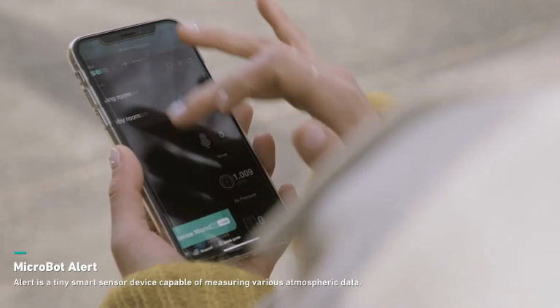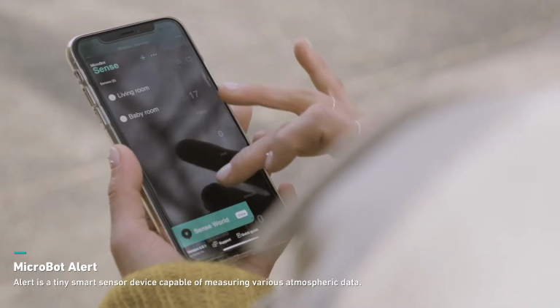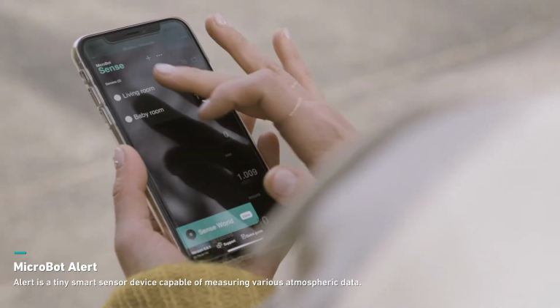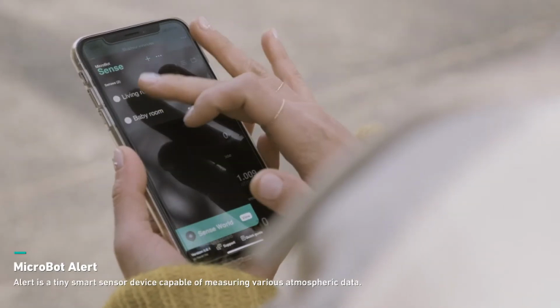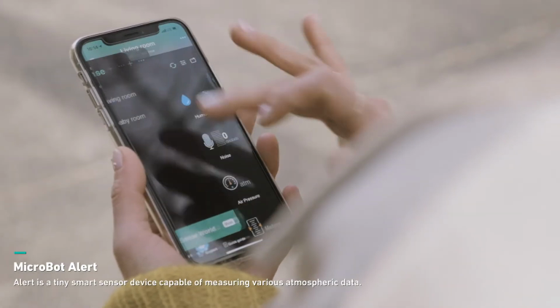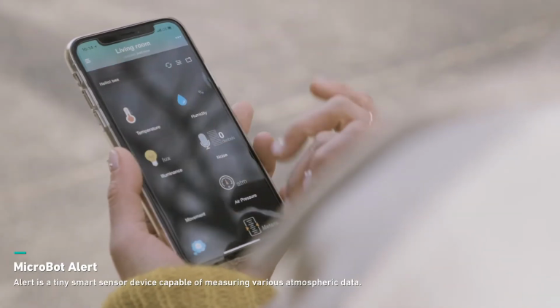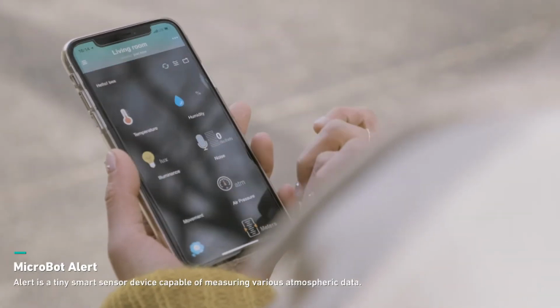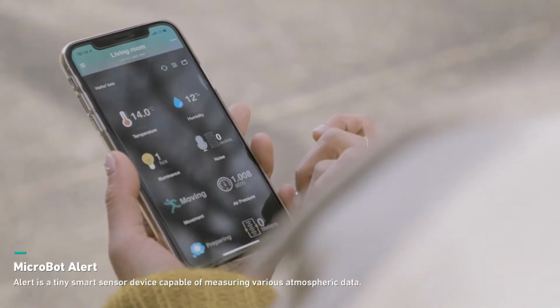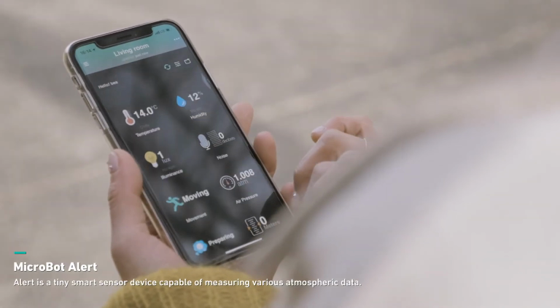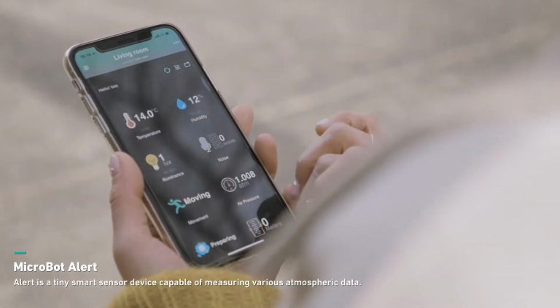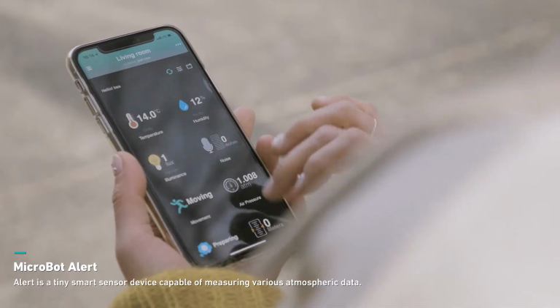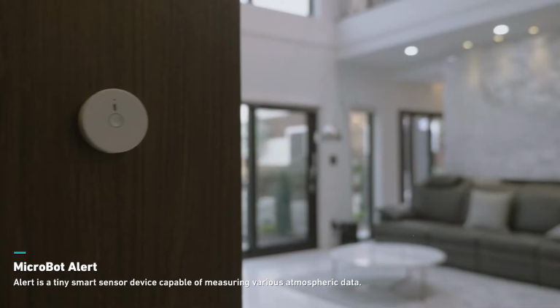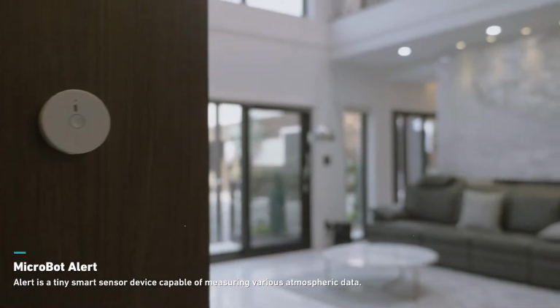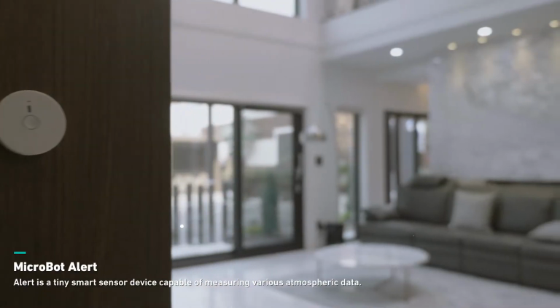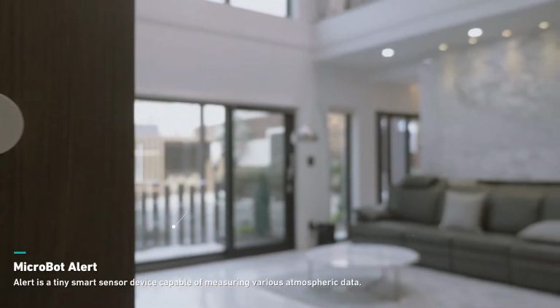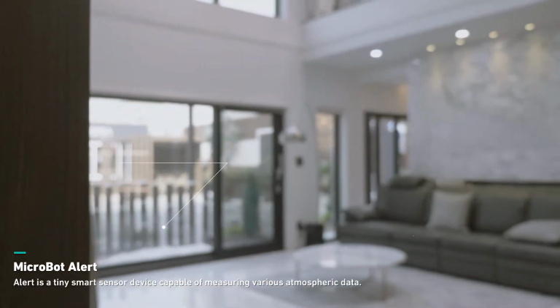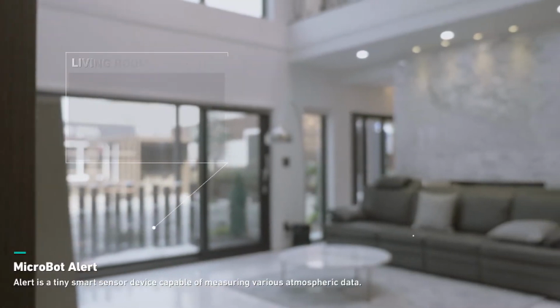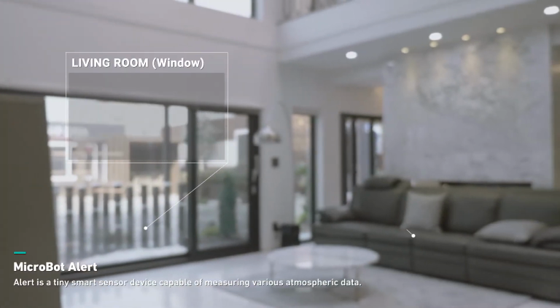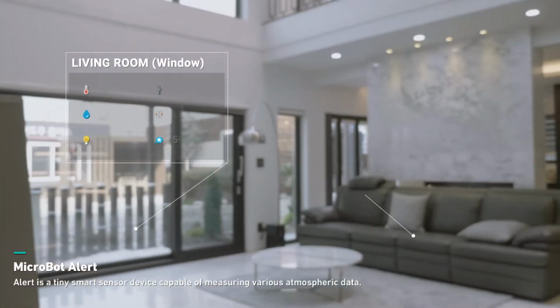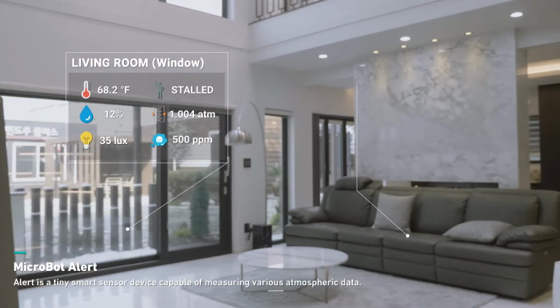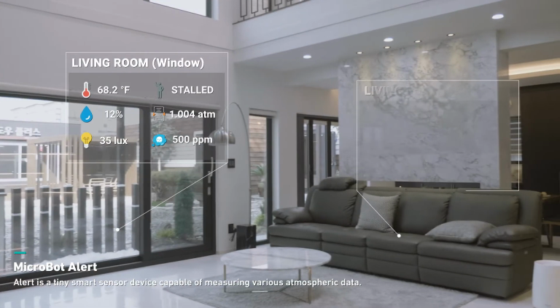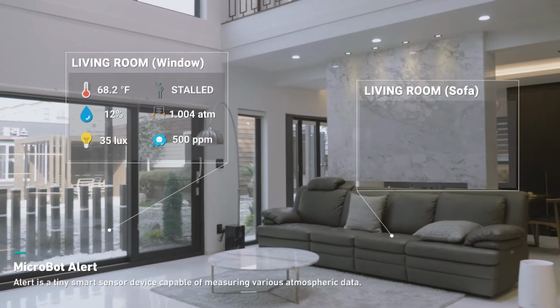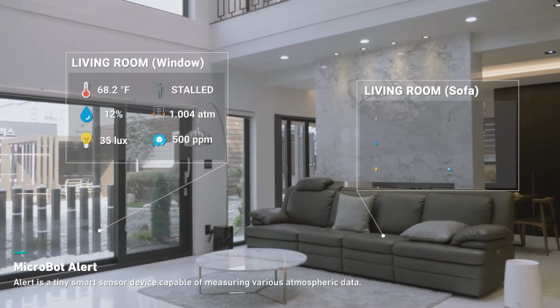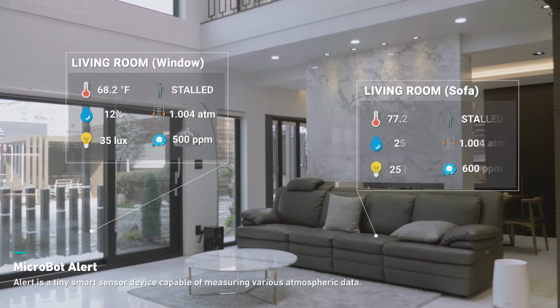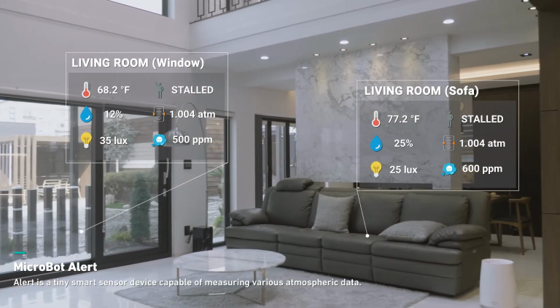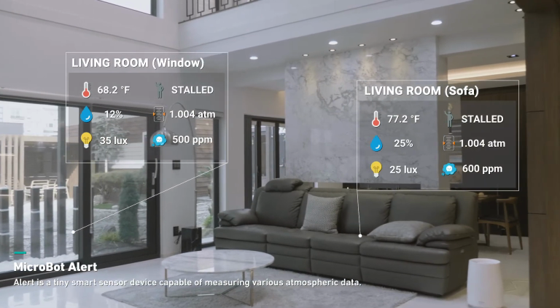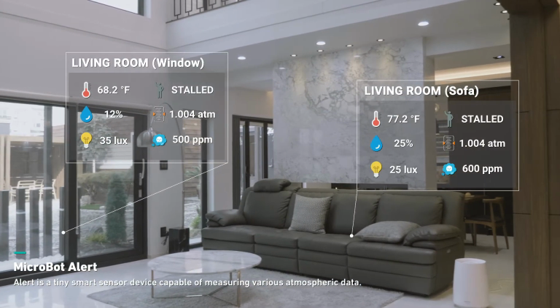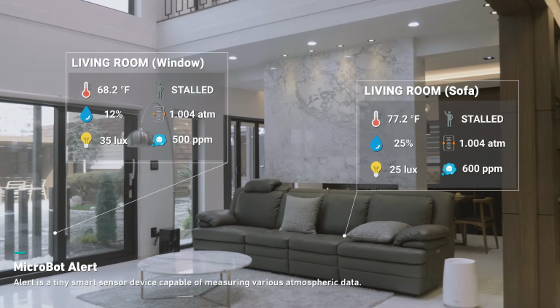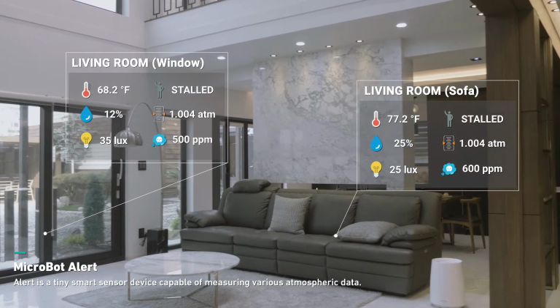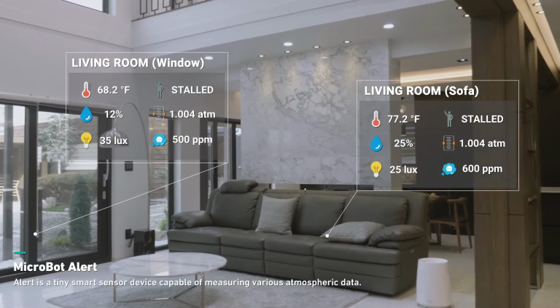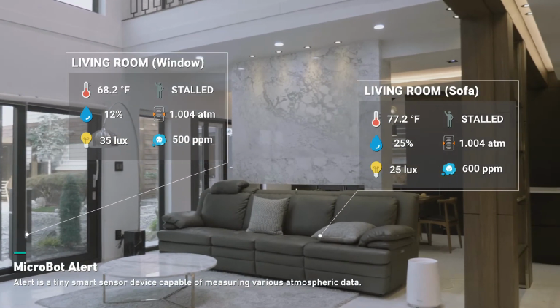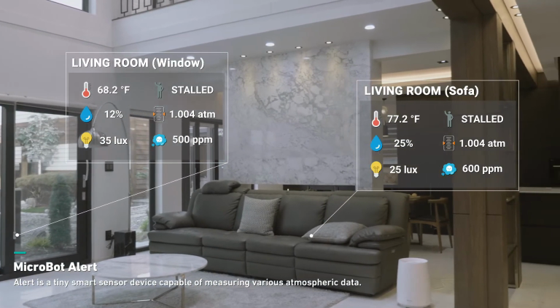It runs on batteries and wirelessly connects to your smartphone. You can take it with you anywhere you go and check your atmosphere with the app anytime.